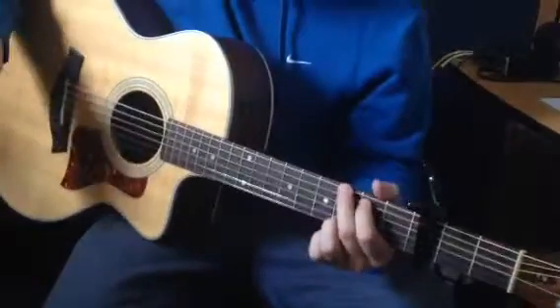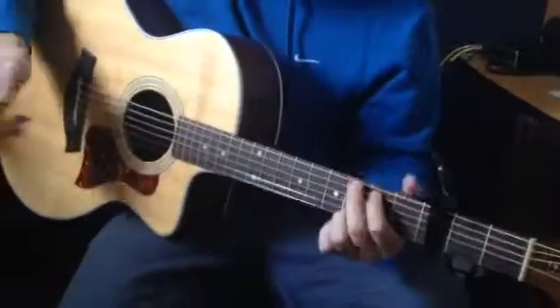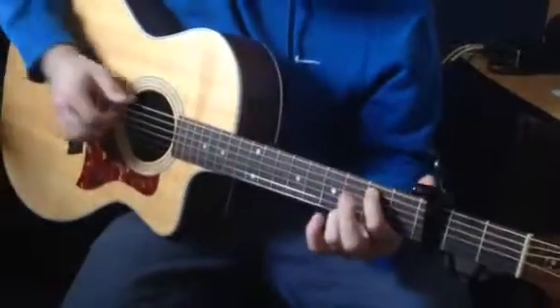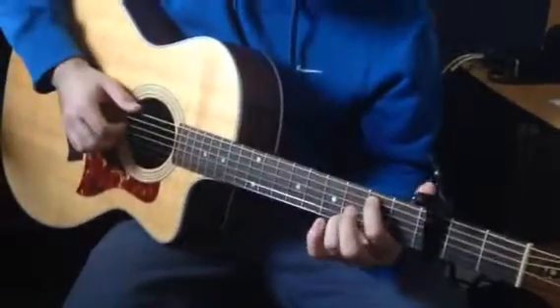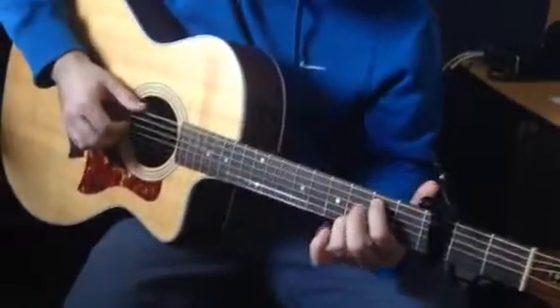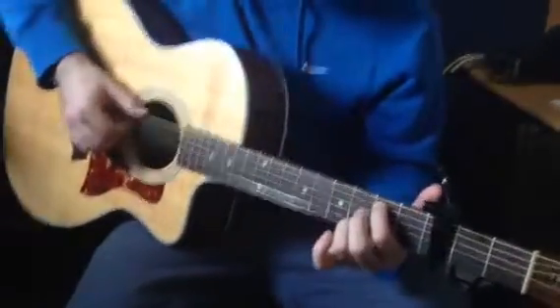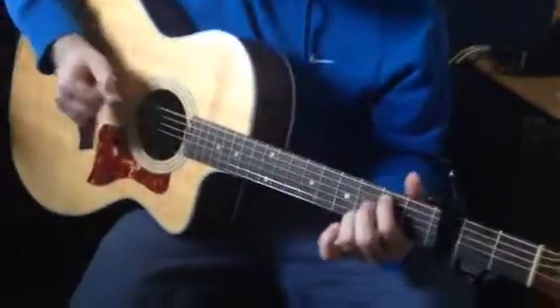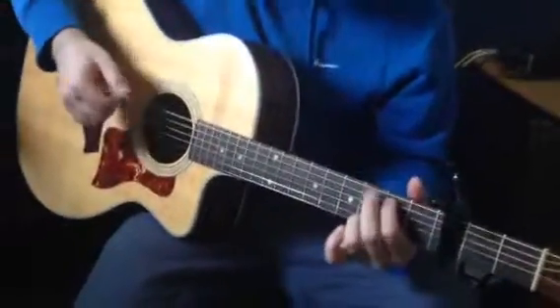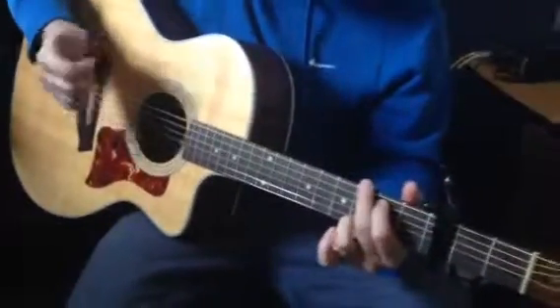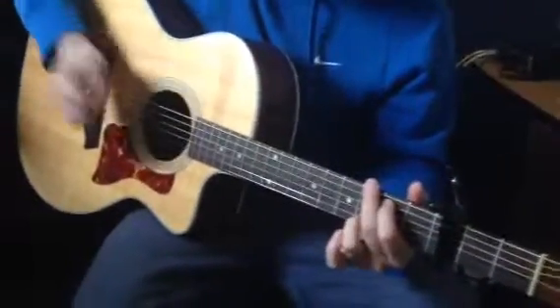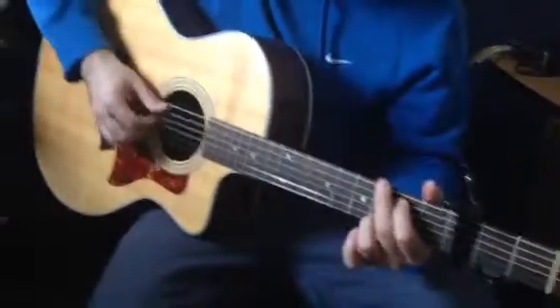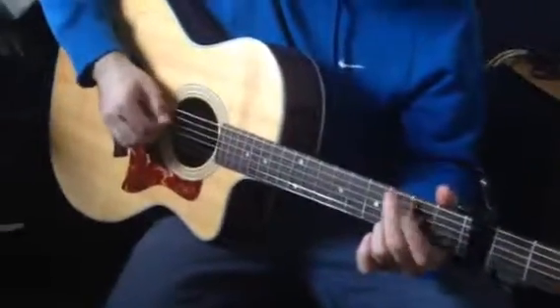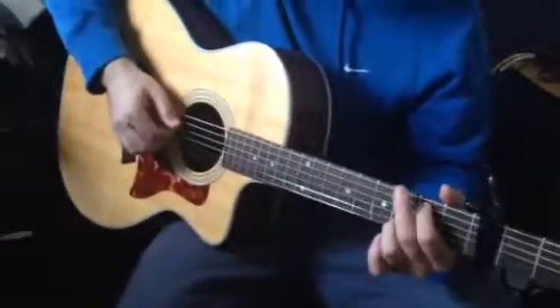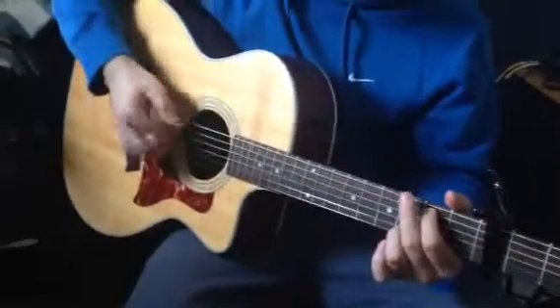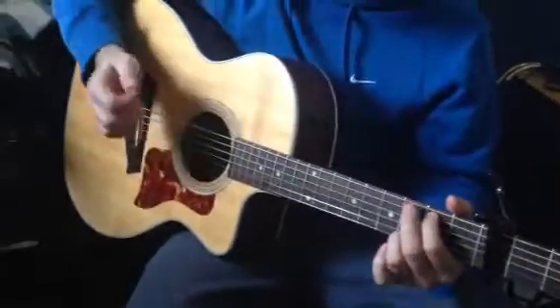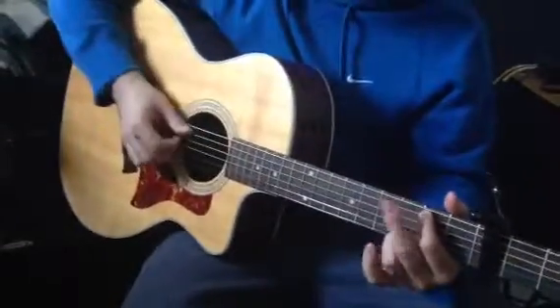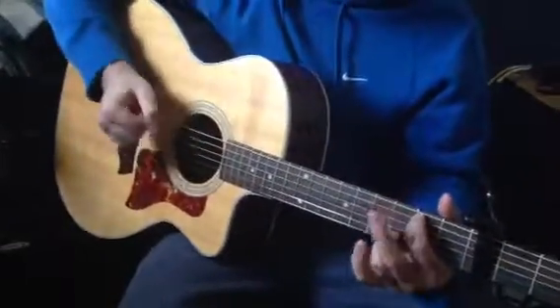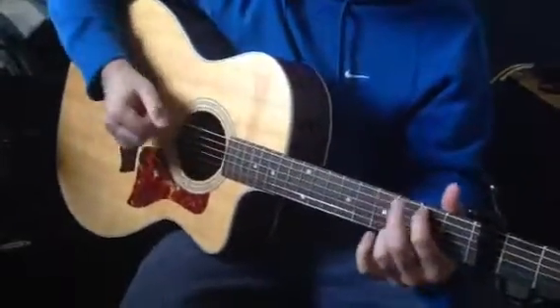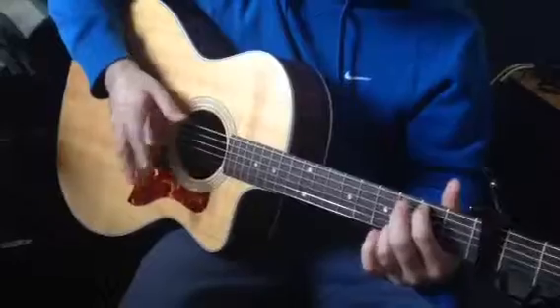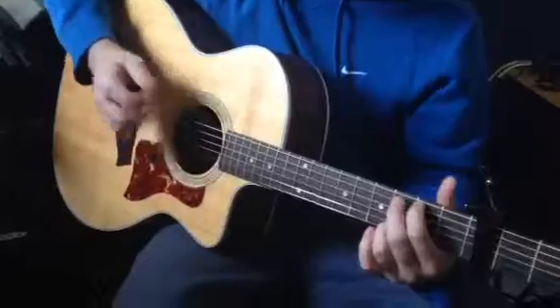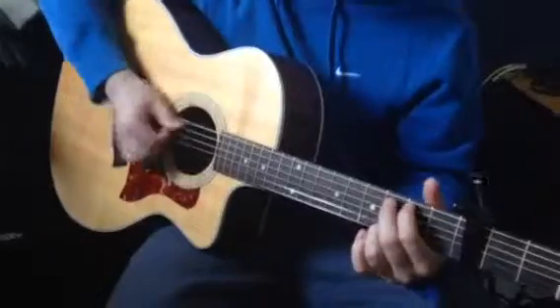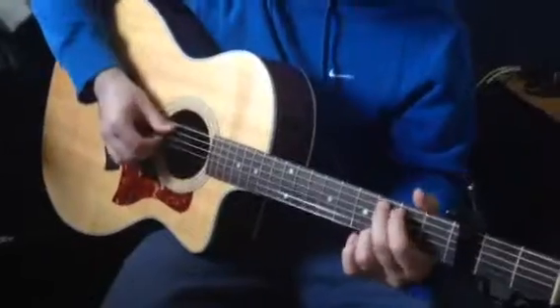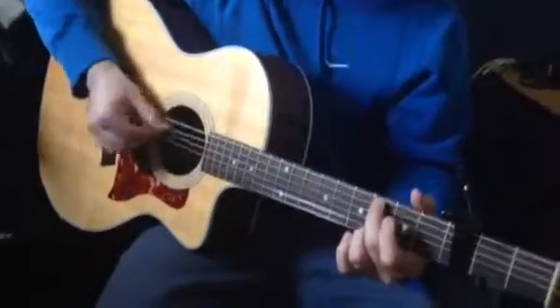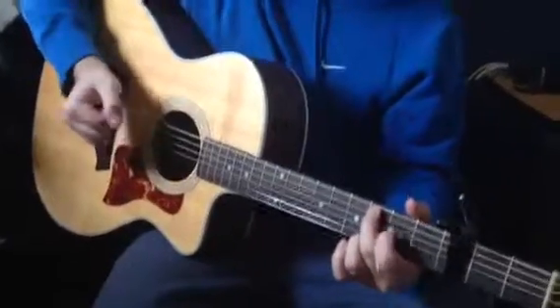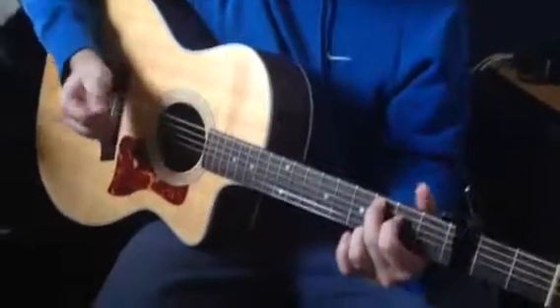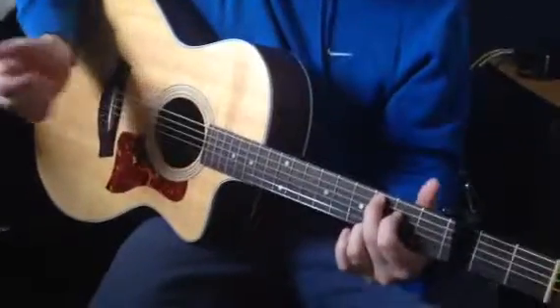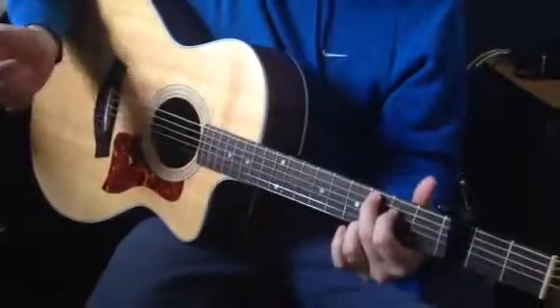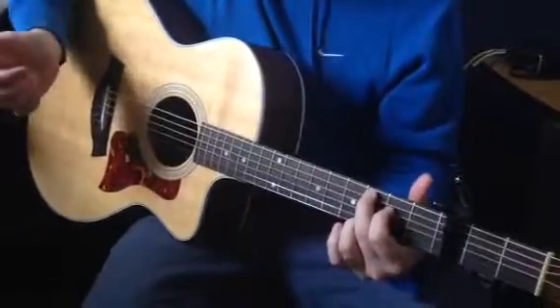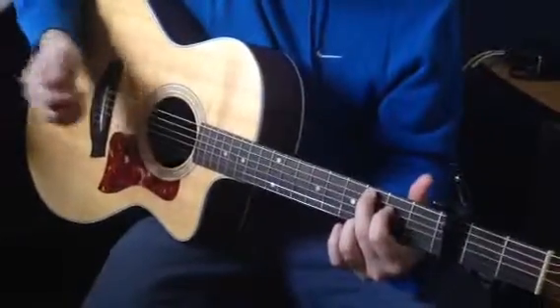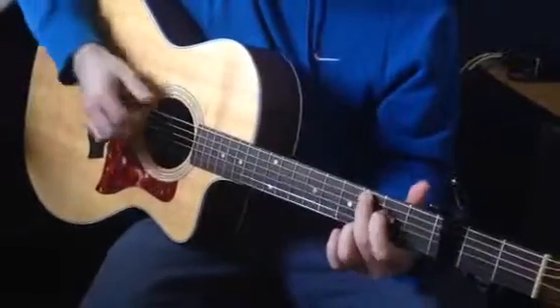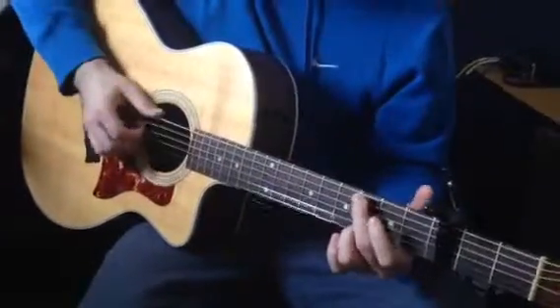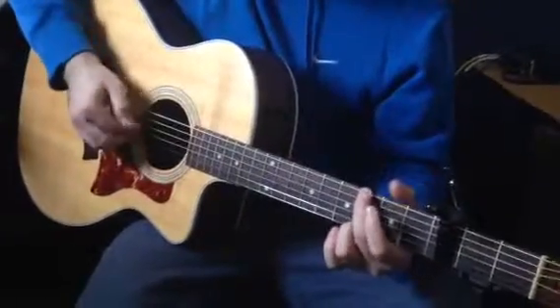So the whole thing: E minor, hammer on, G over B, G and C, hammer on, and then G.